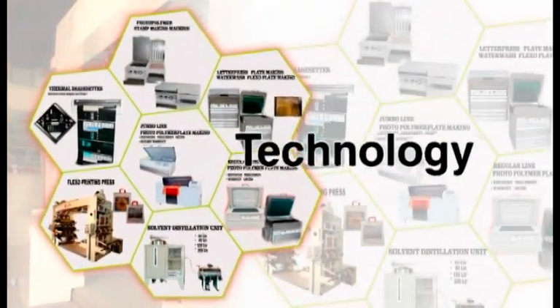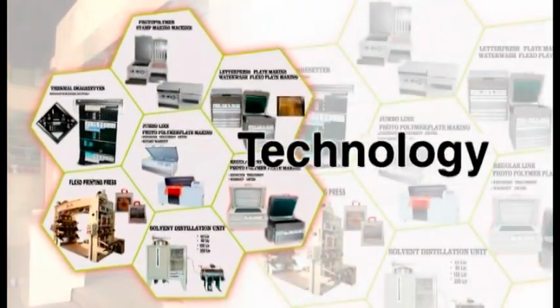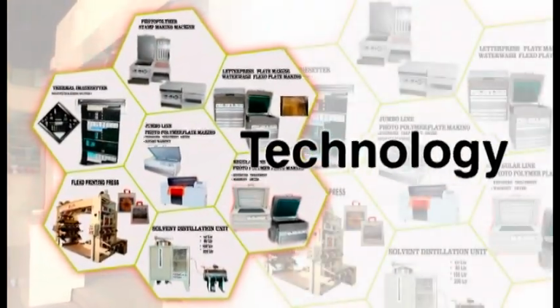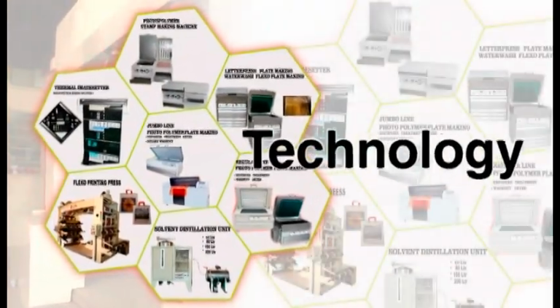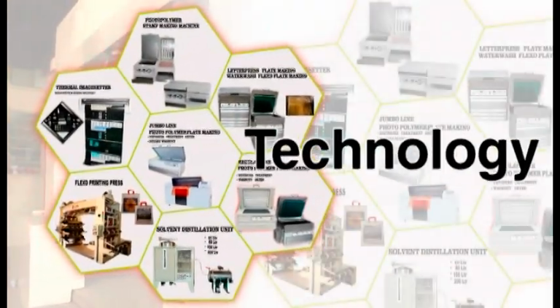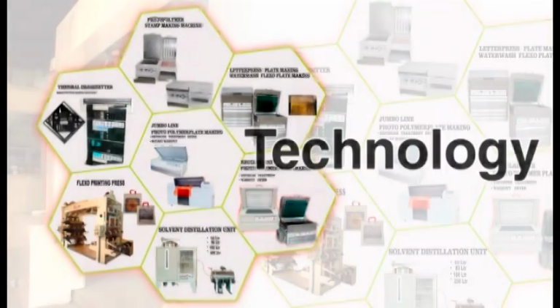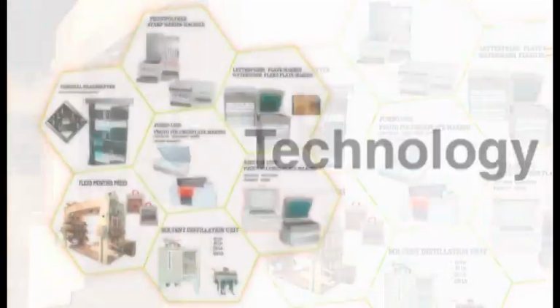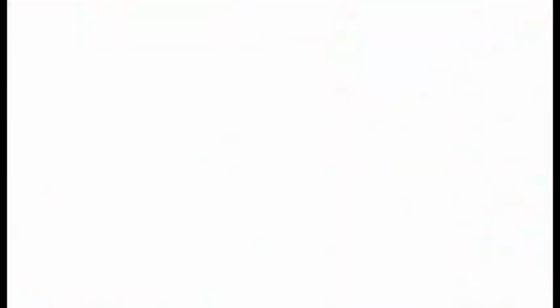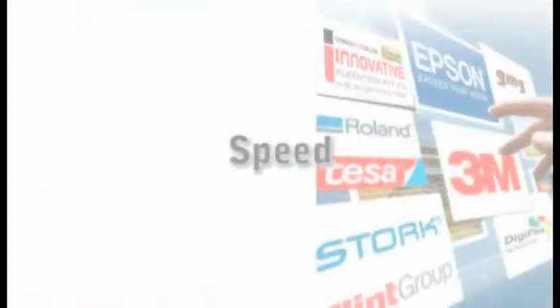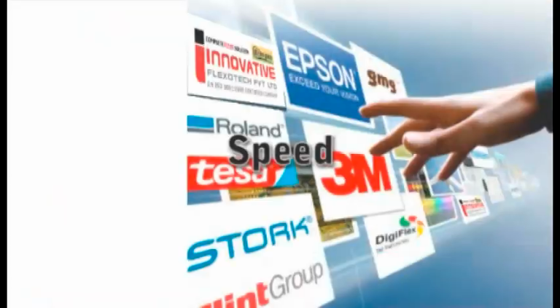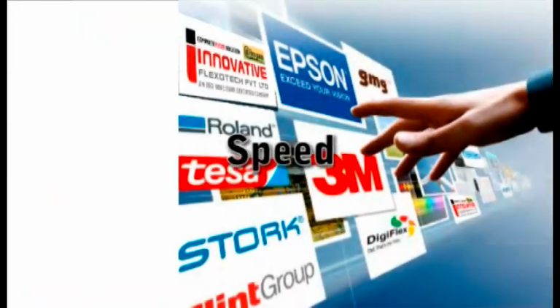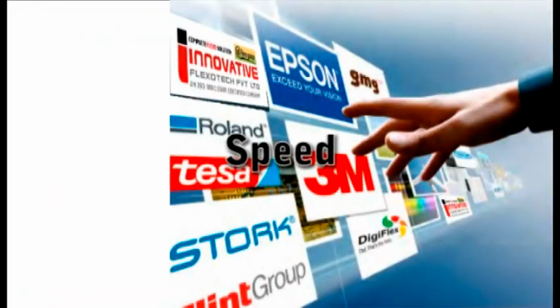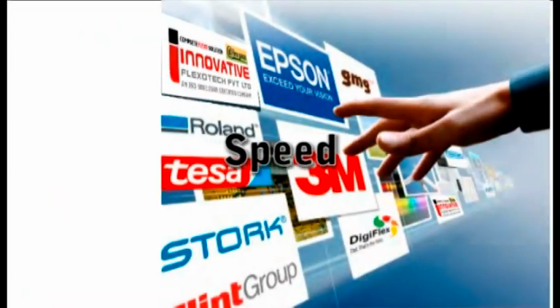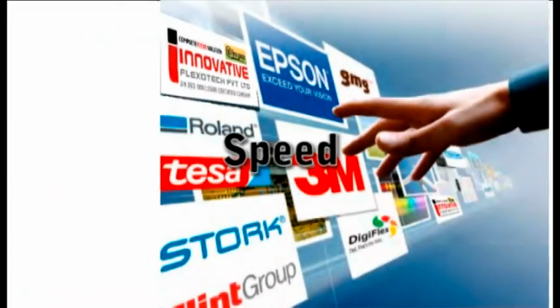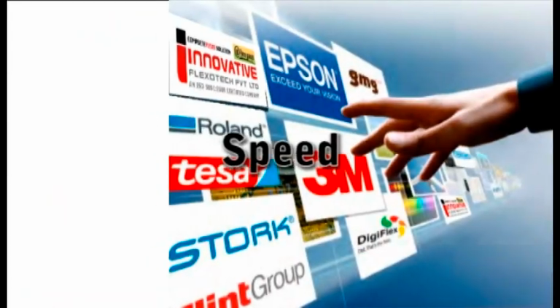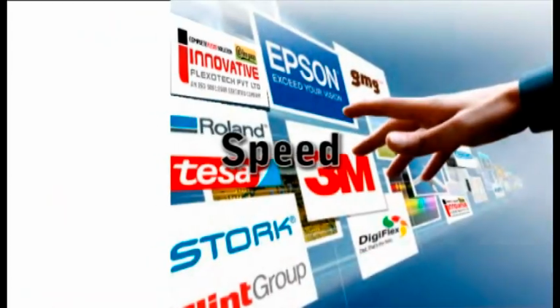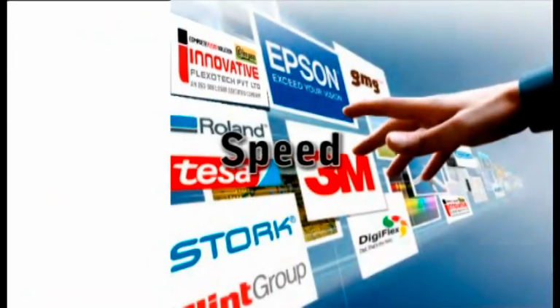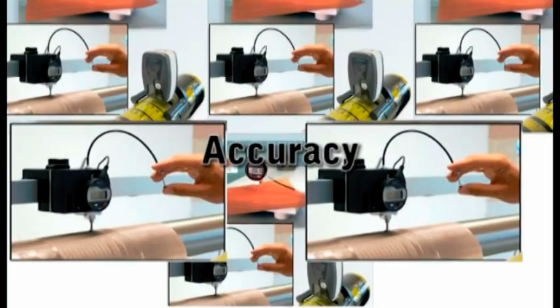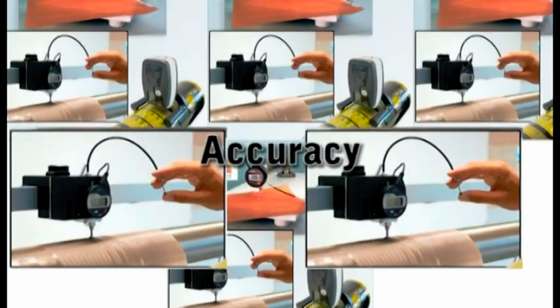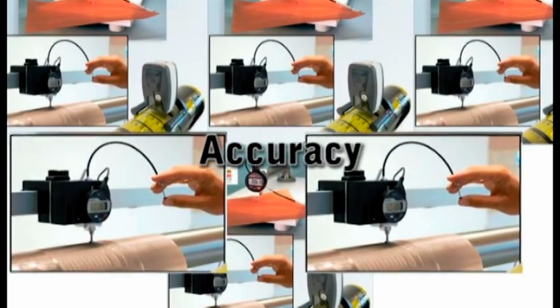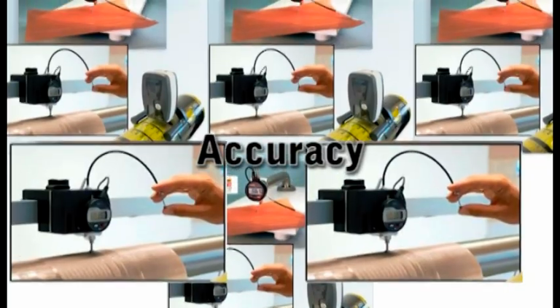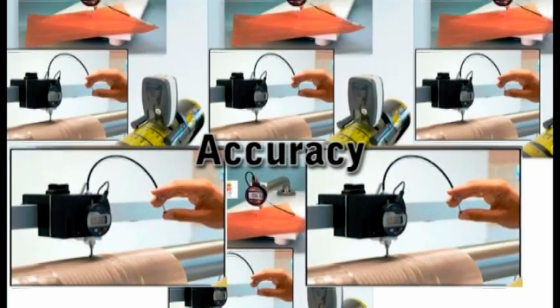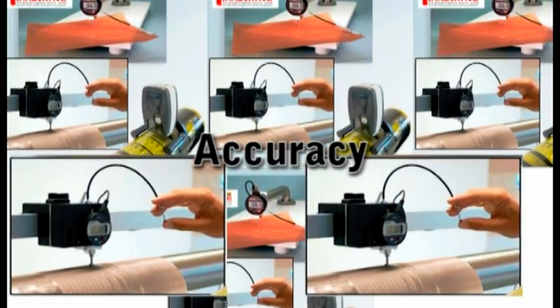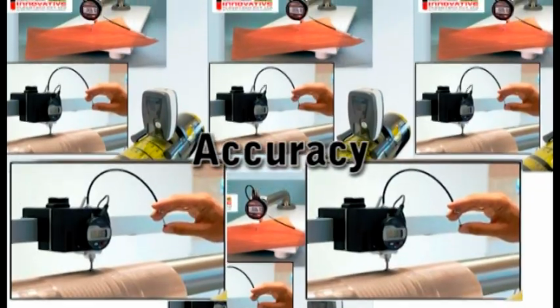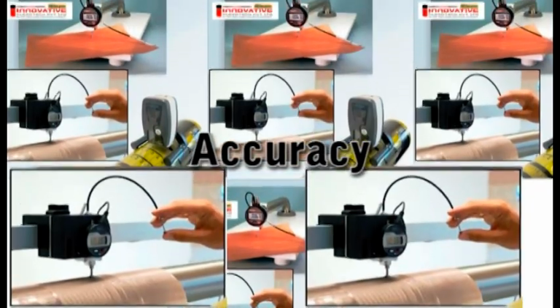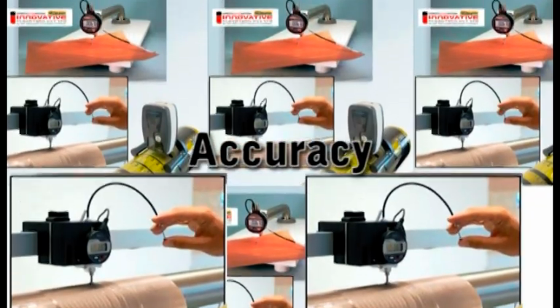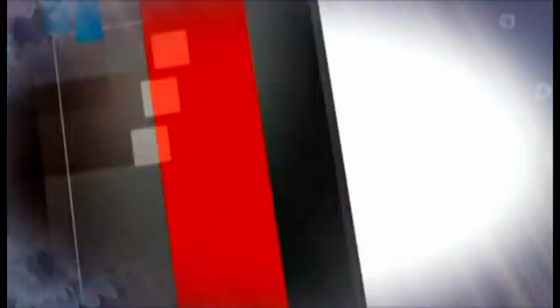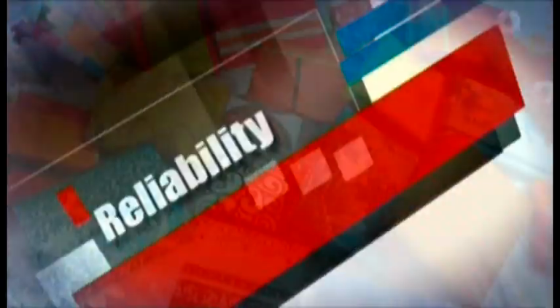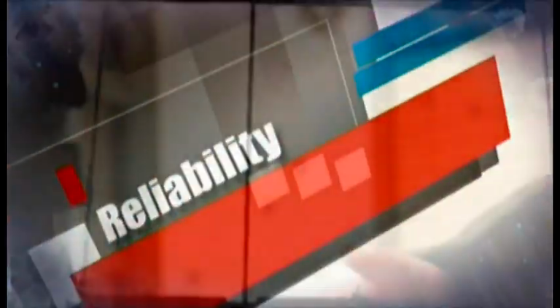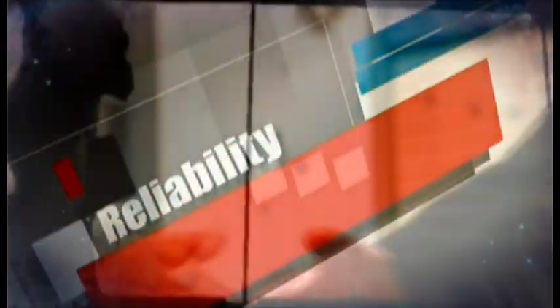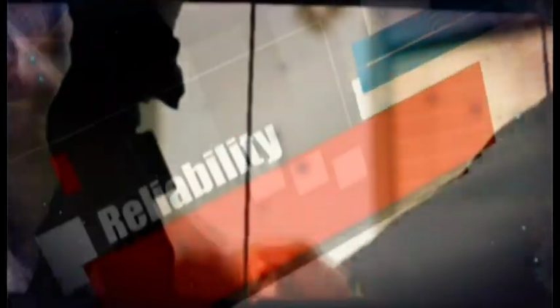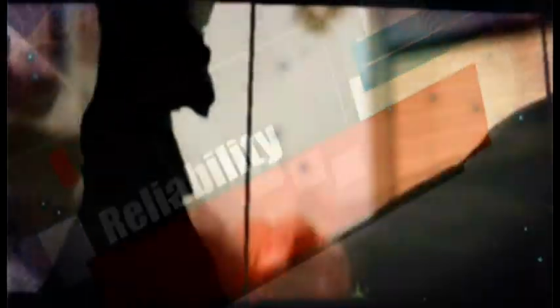Technology, Speed, Accuracy, Reliability.